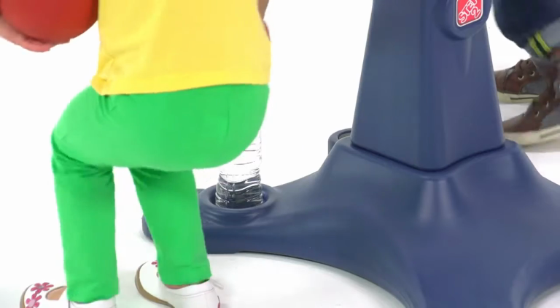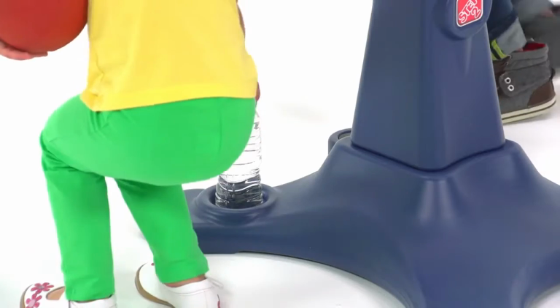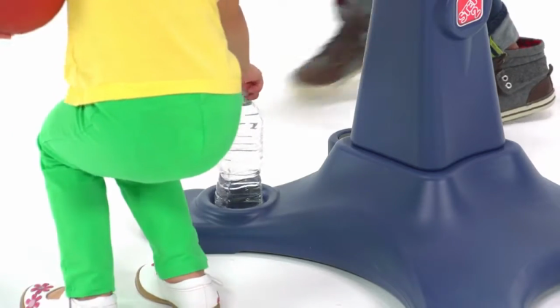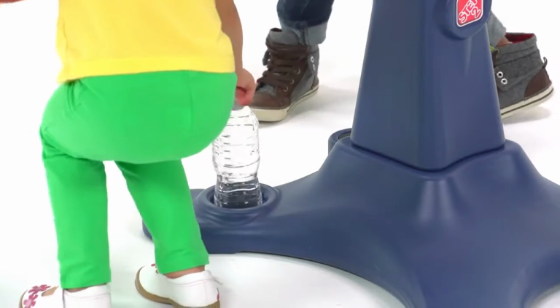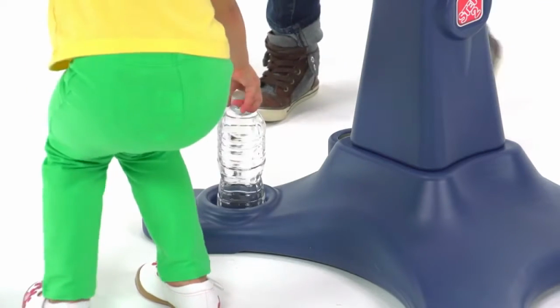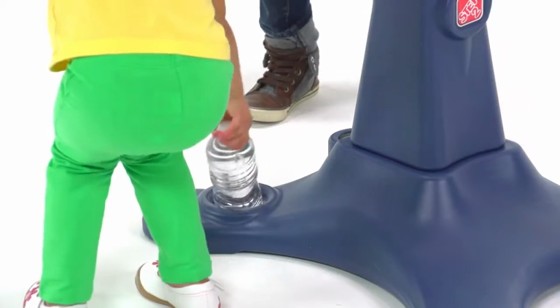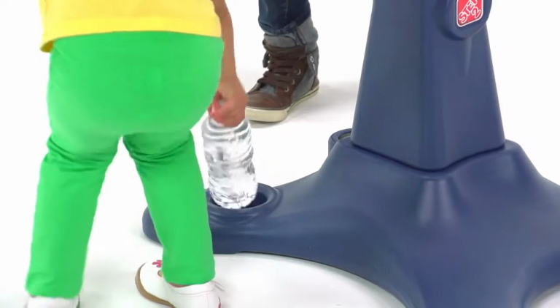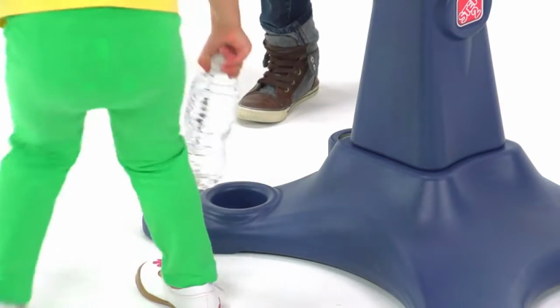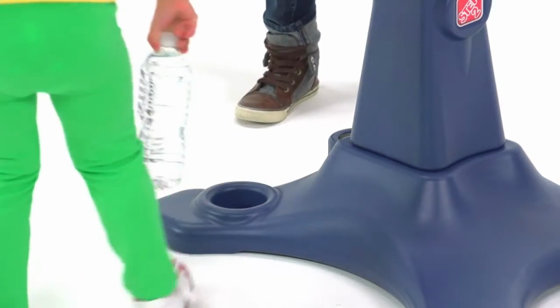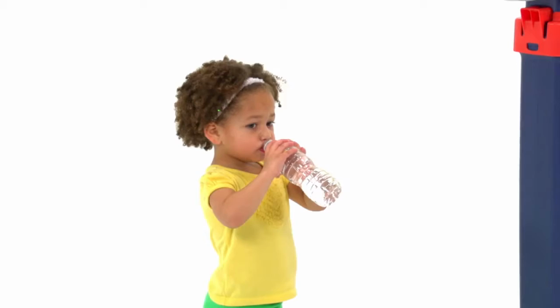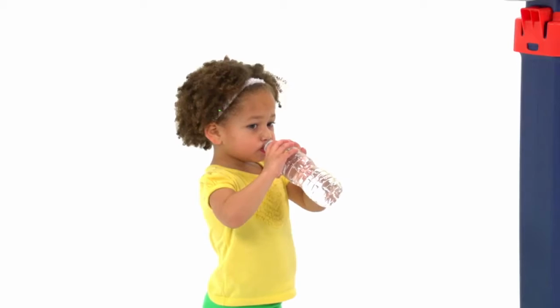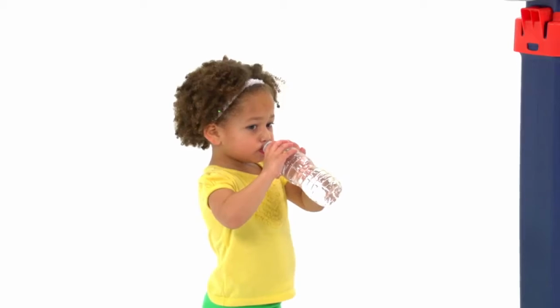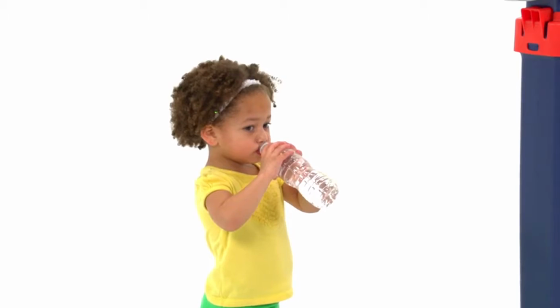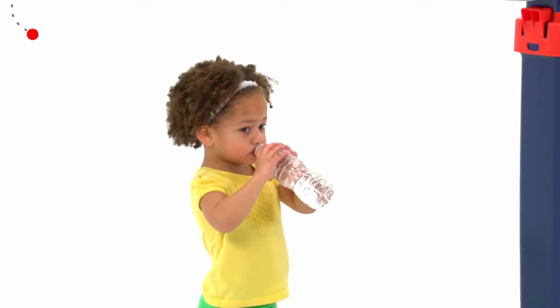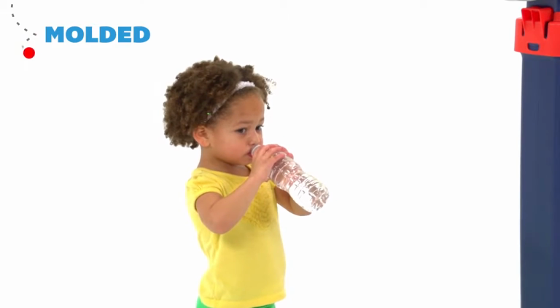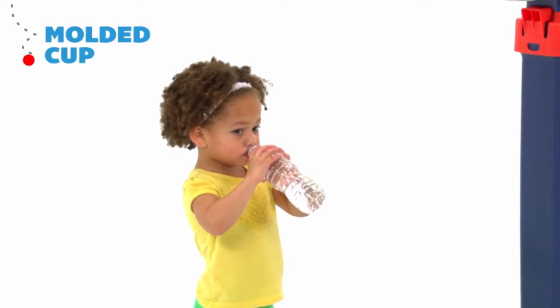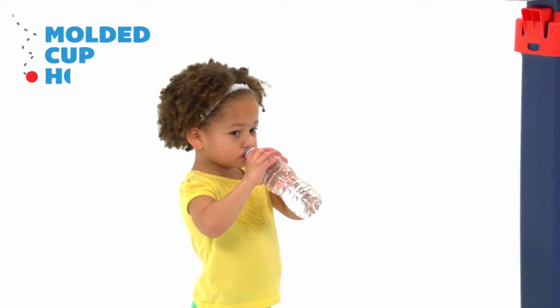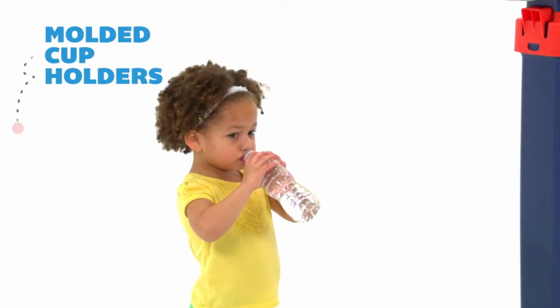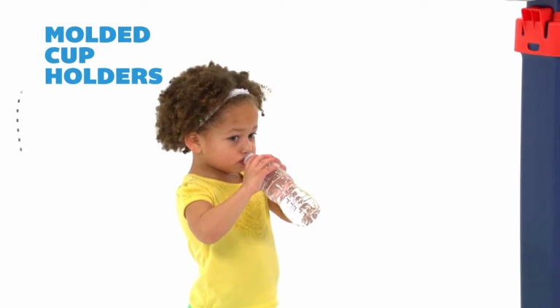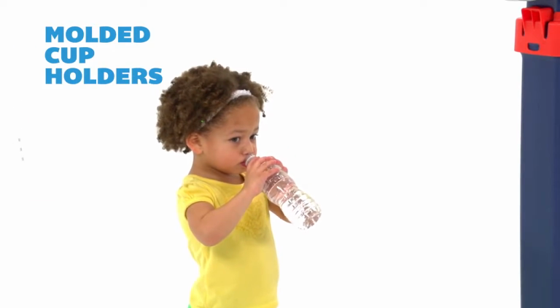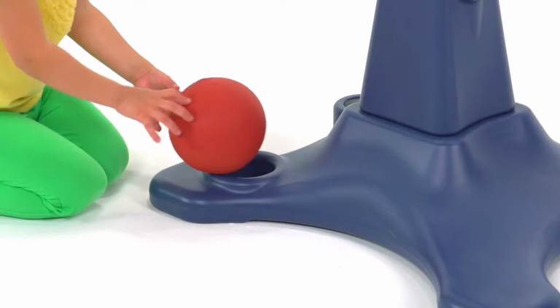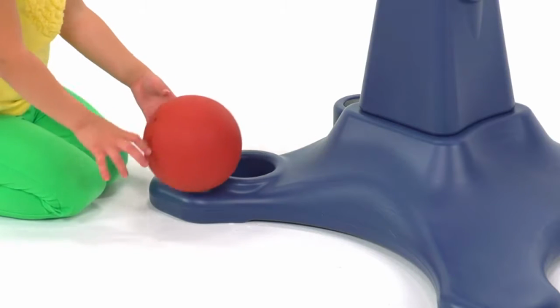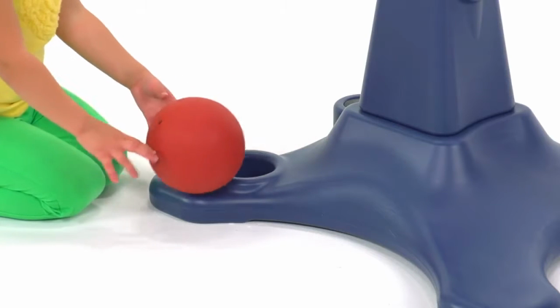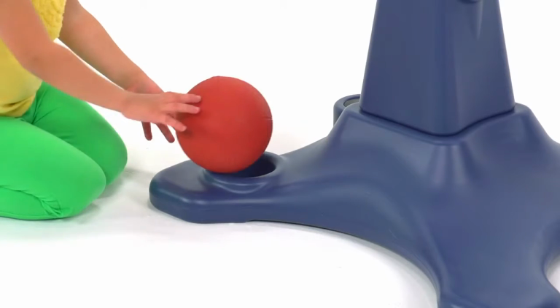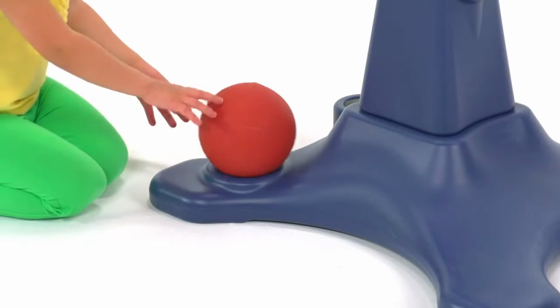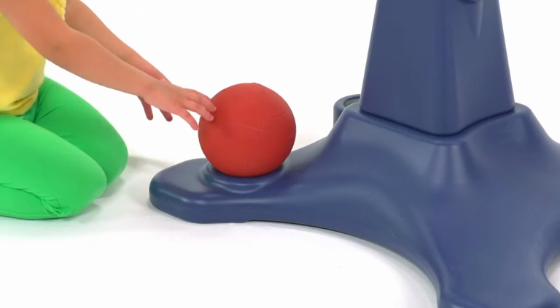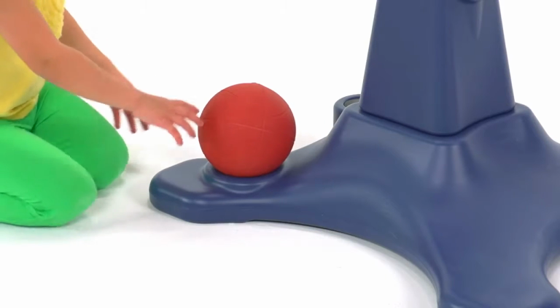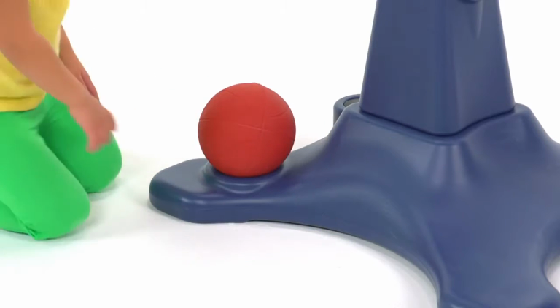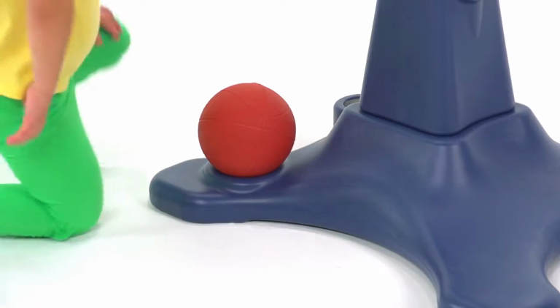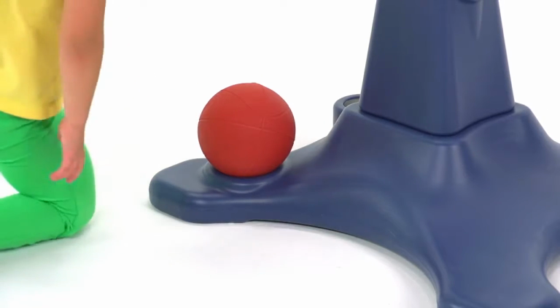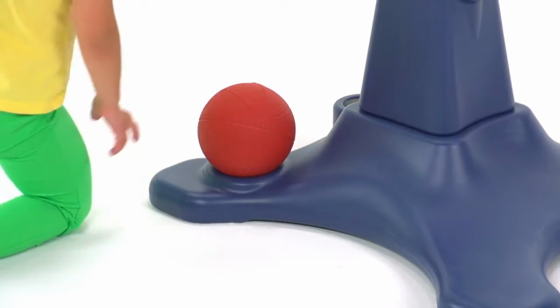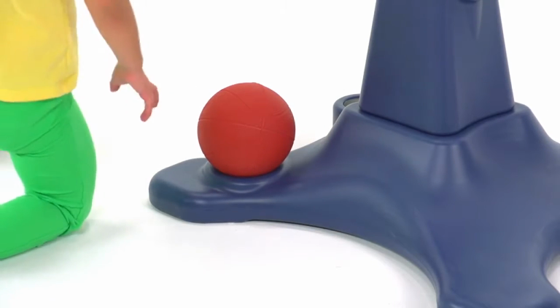After a great workout, your kiddo can grab a drink from one of two molded in-cup holders, which can also be used to store the ball during halftime.